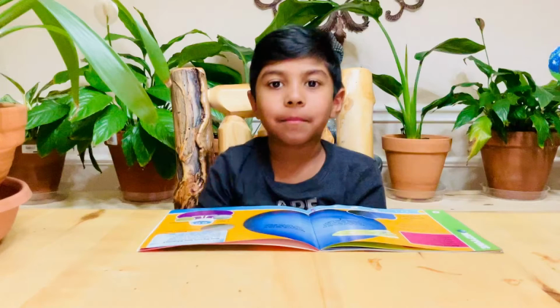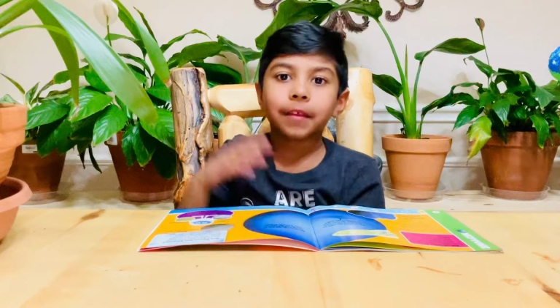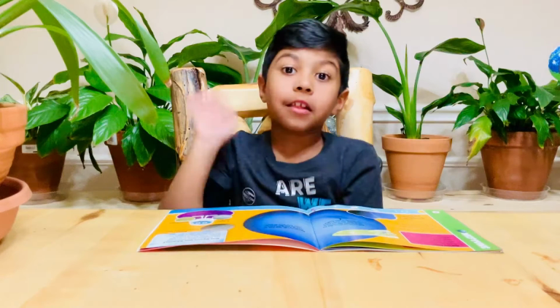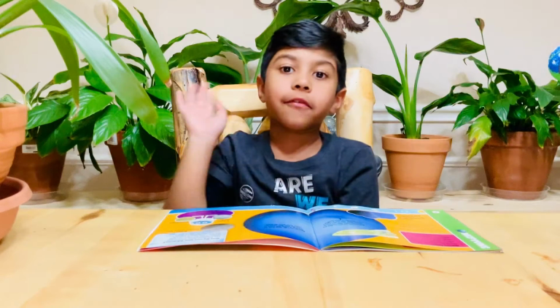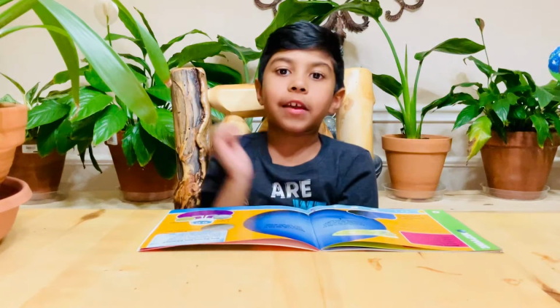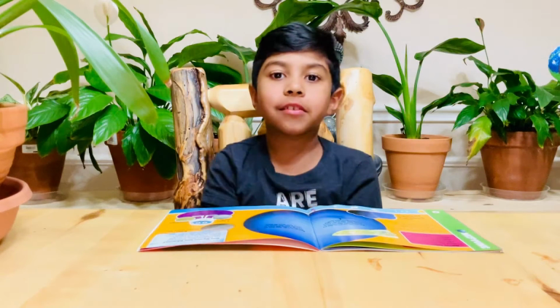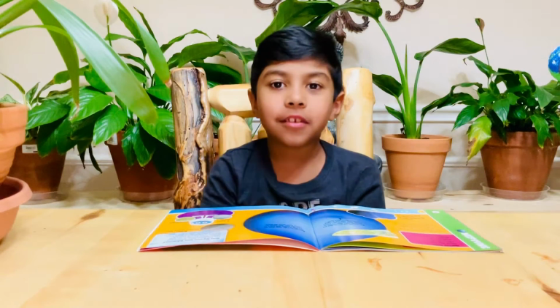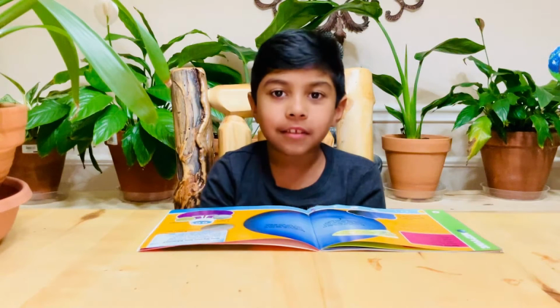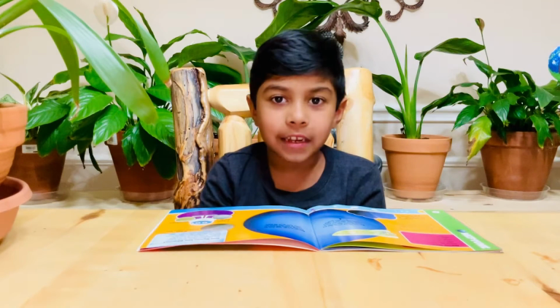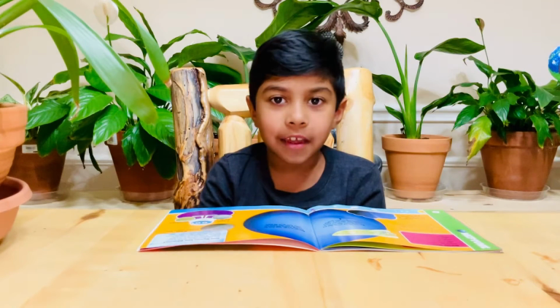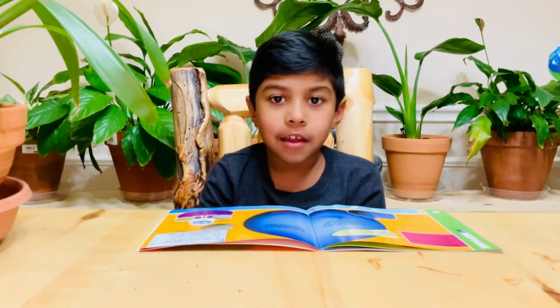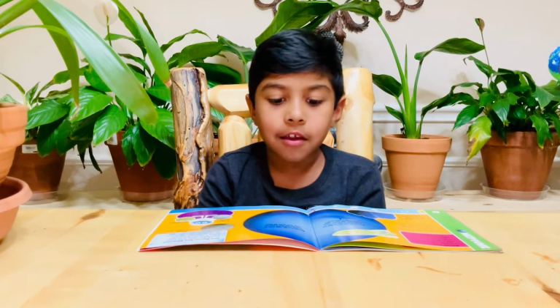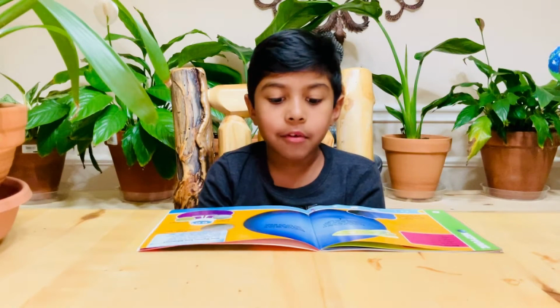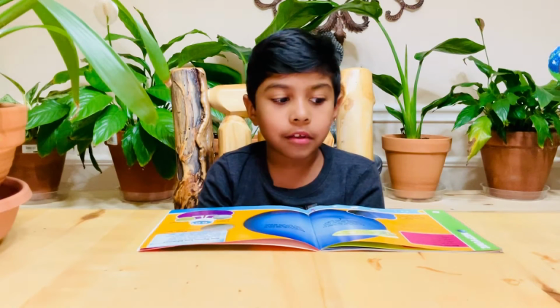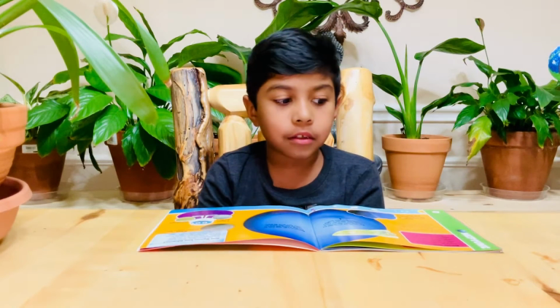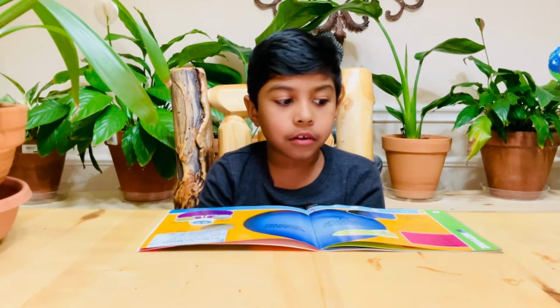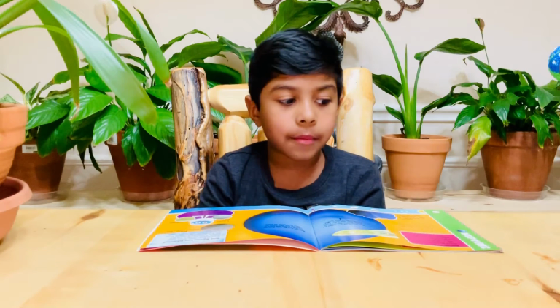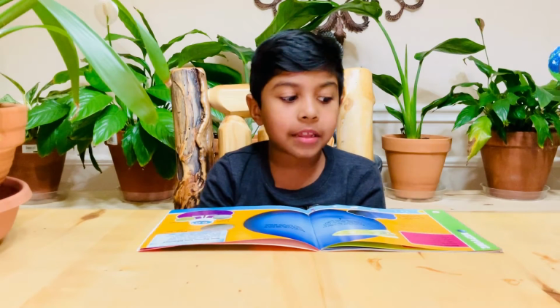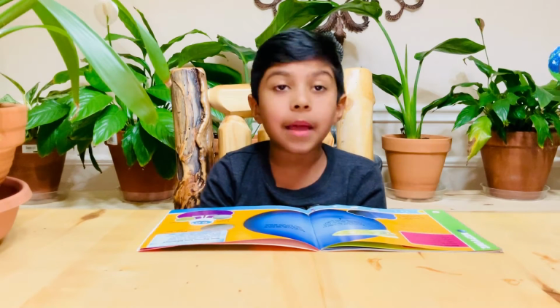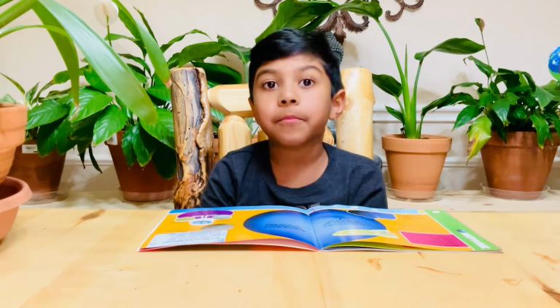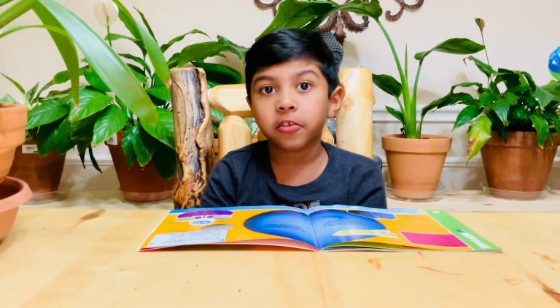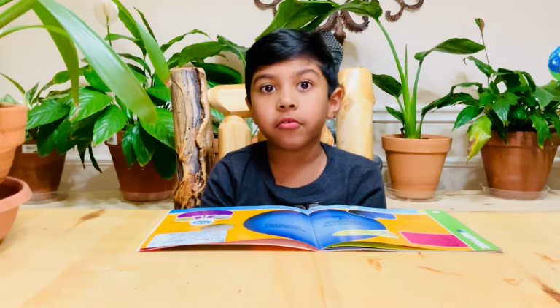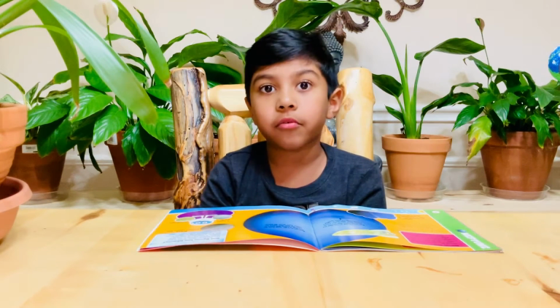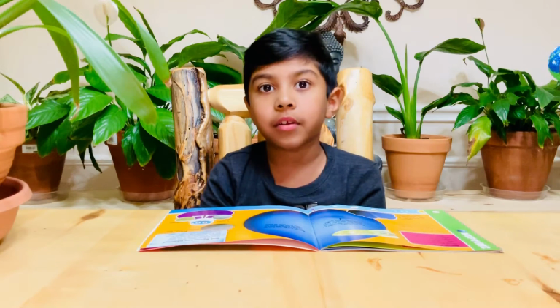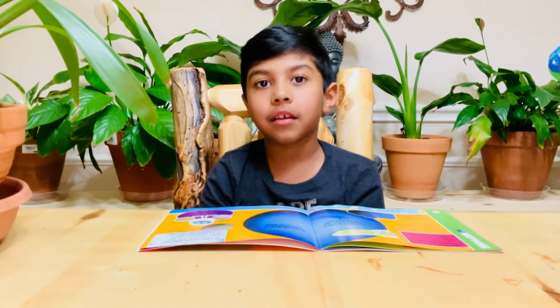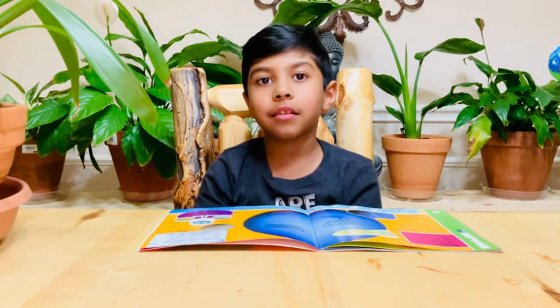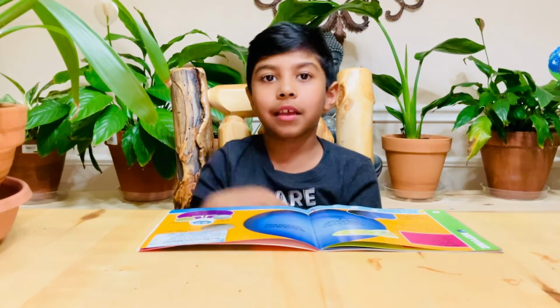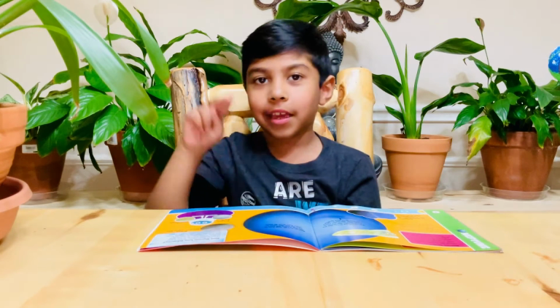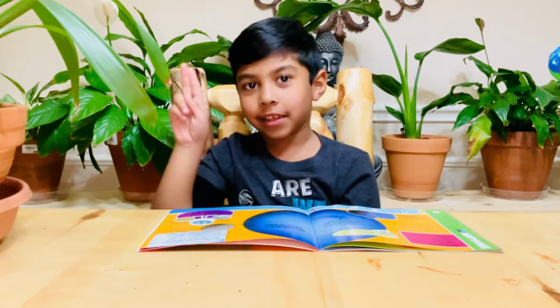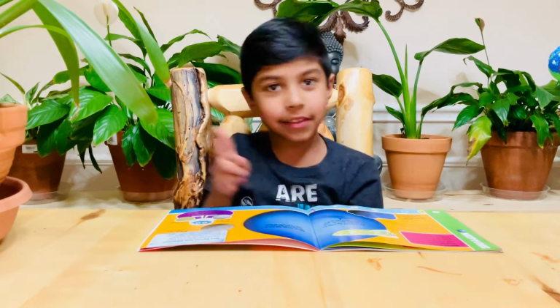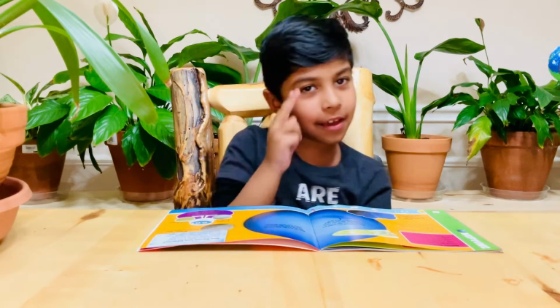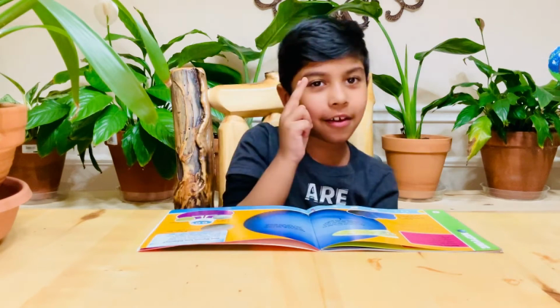Hello friends, today we're going to learn about Neptune. Let's go!